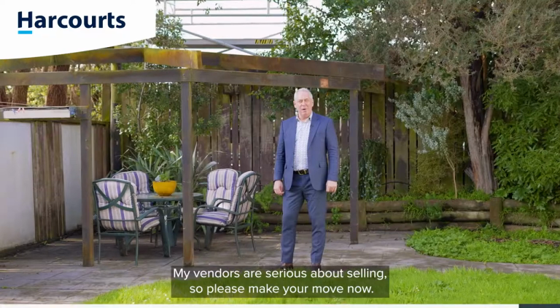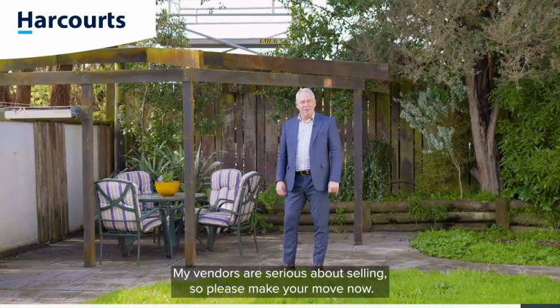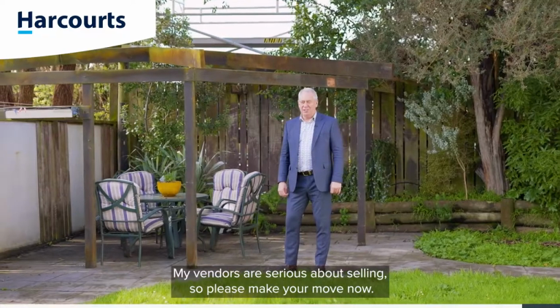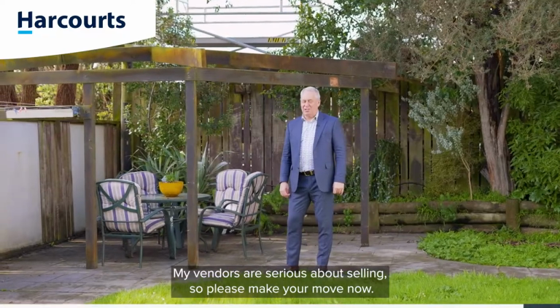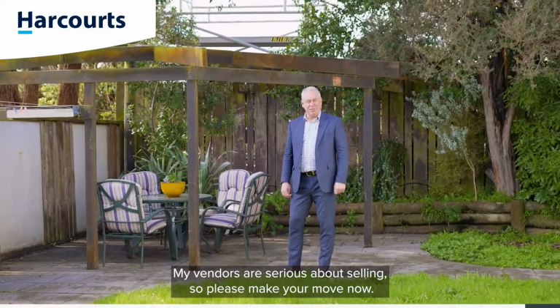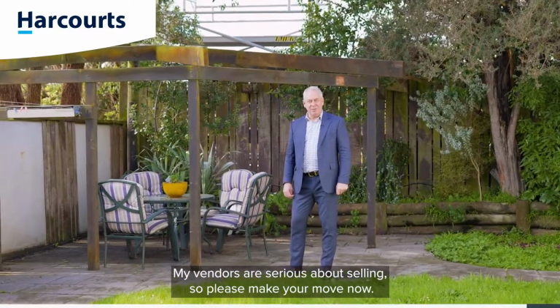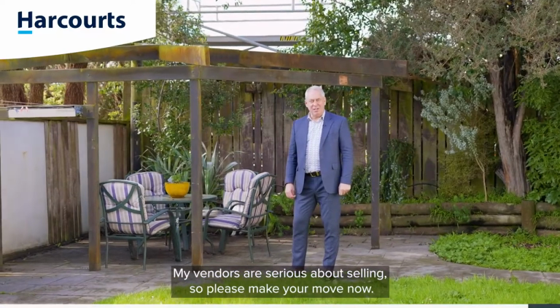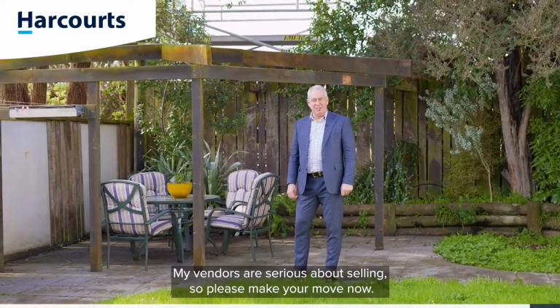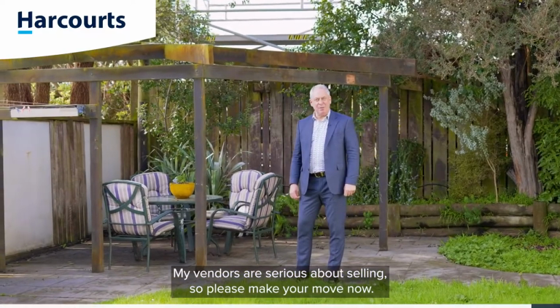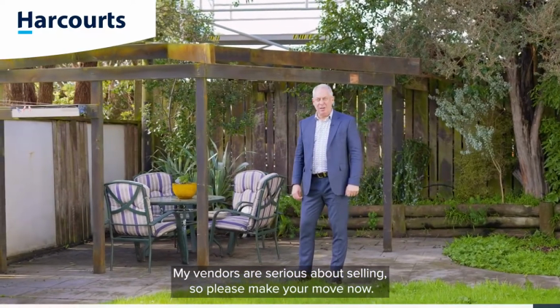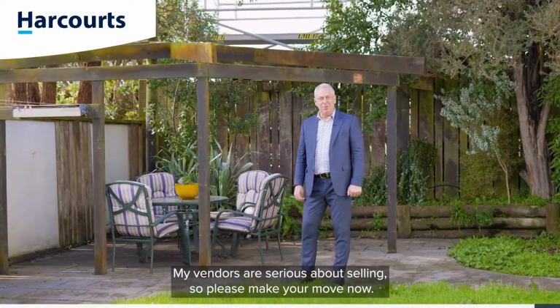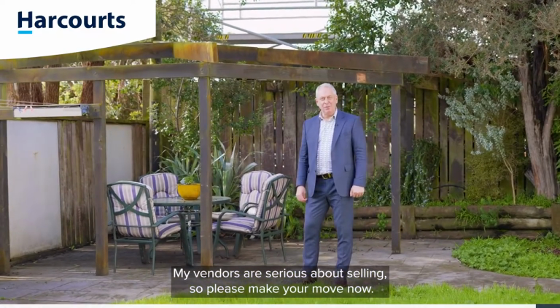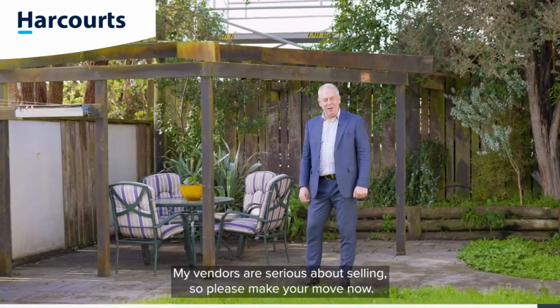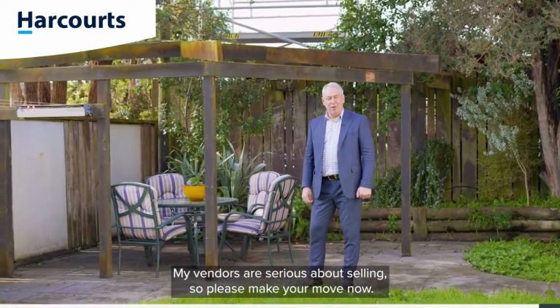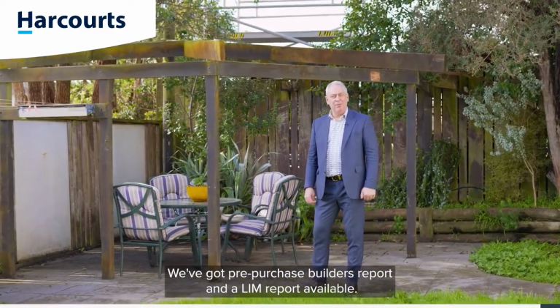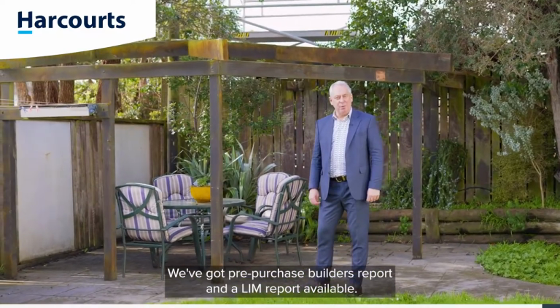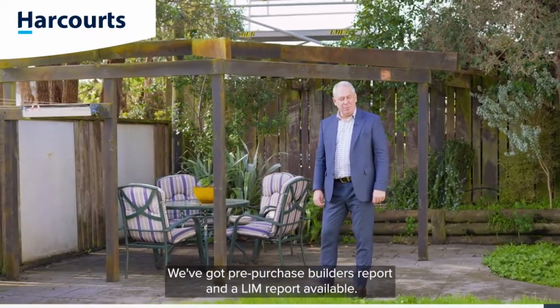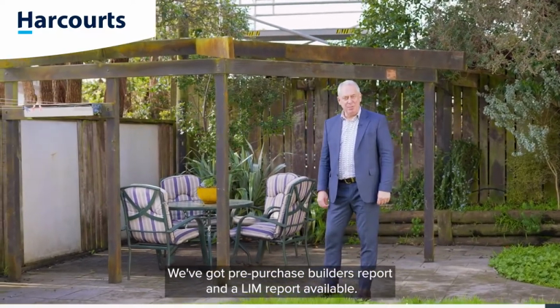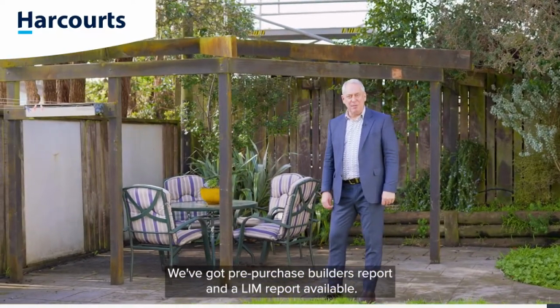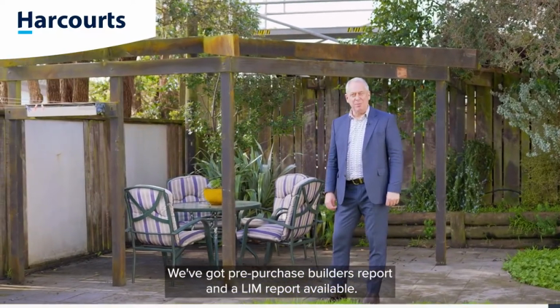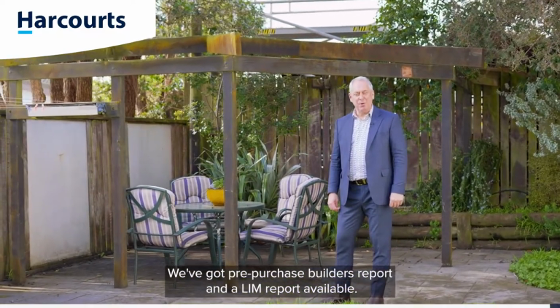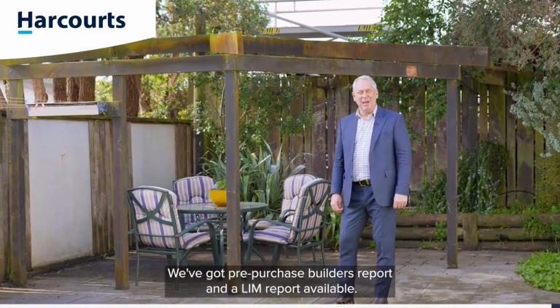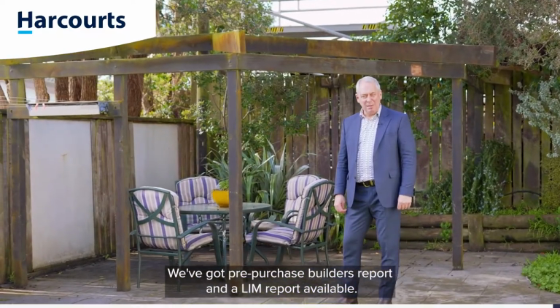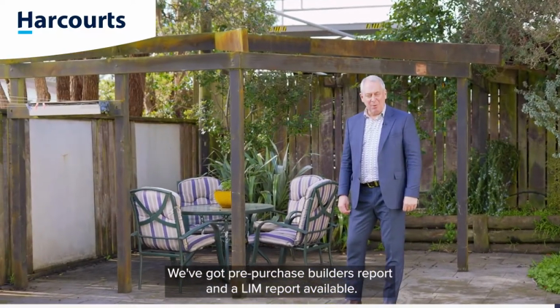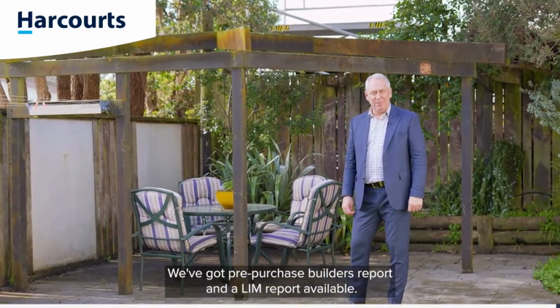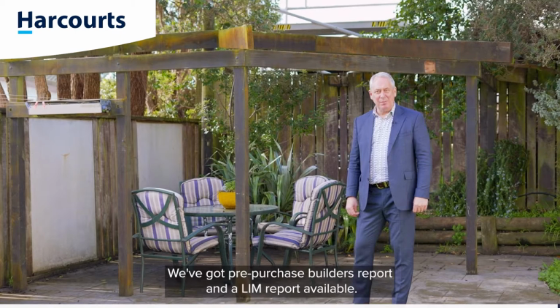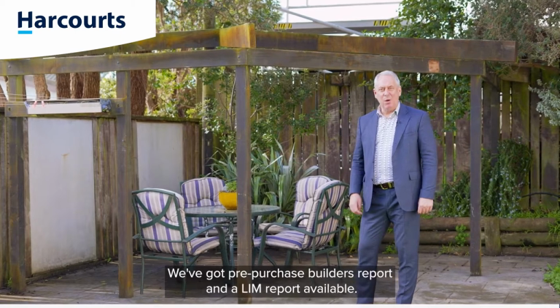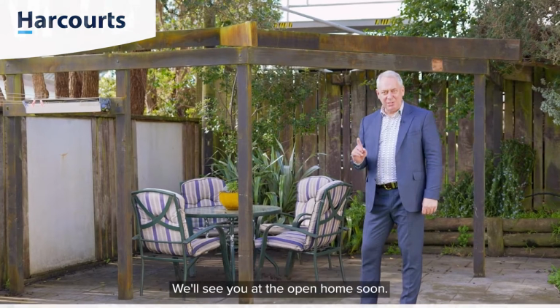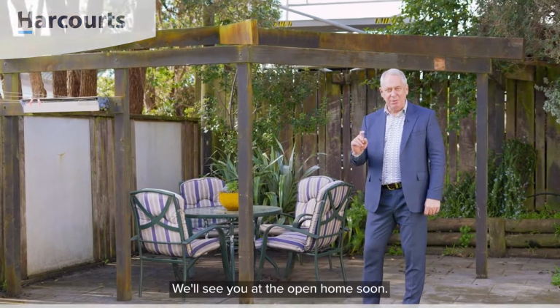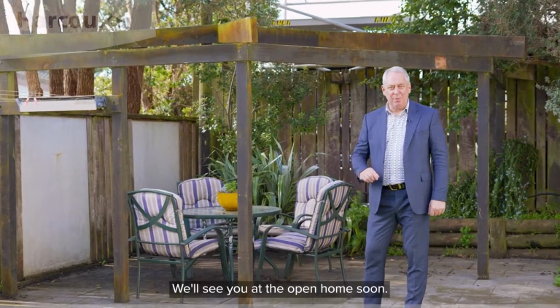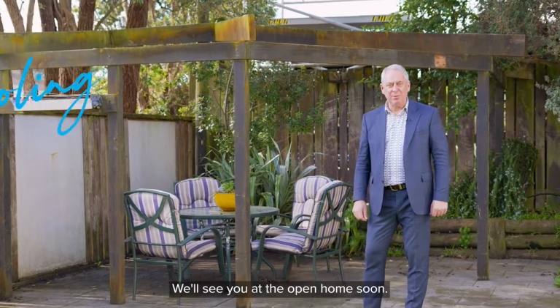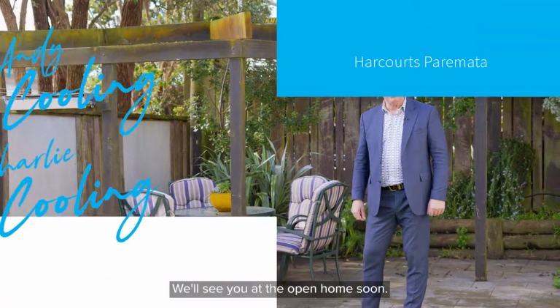My vendors are serious about selling, so please make your move now. We've got a pre-purchase builder's report and a LIM report available. We'll see you at the open home soon.